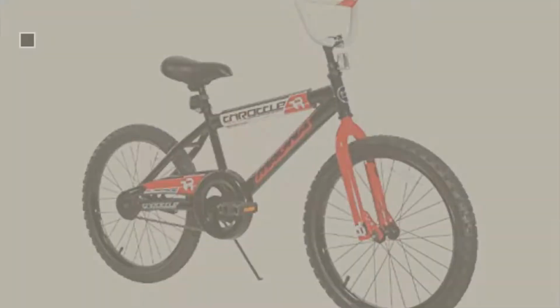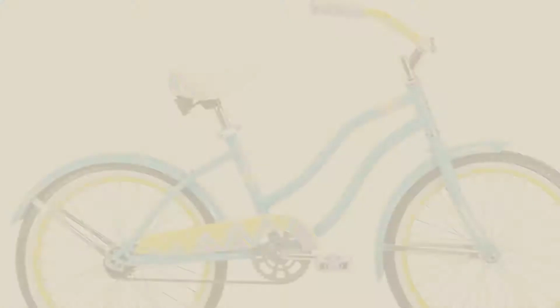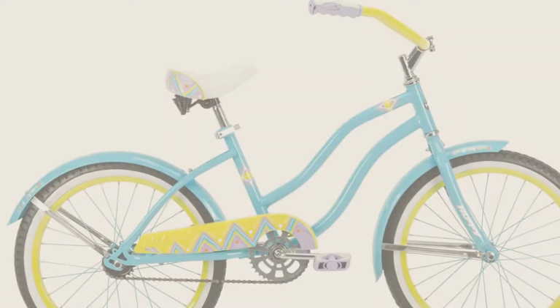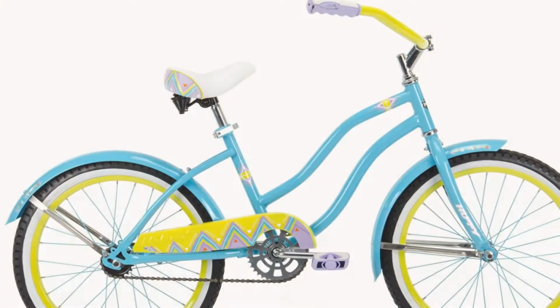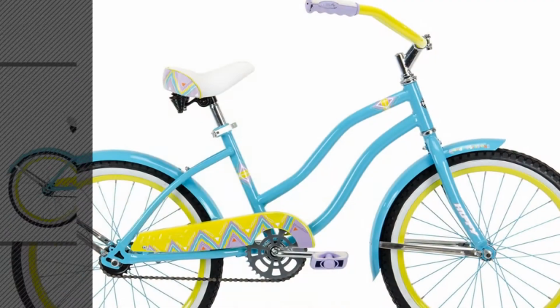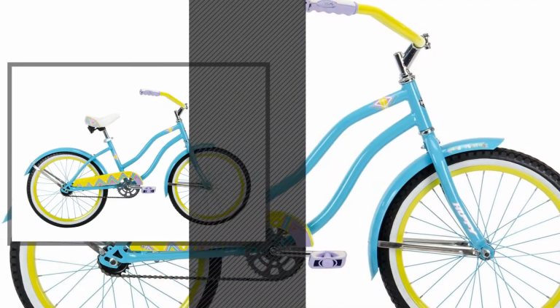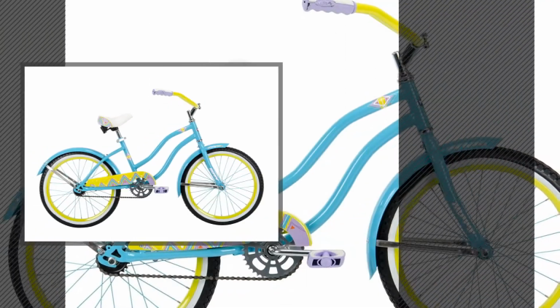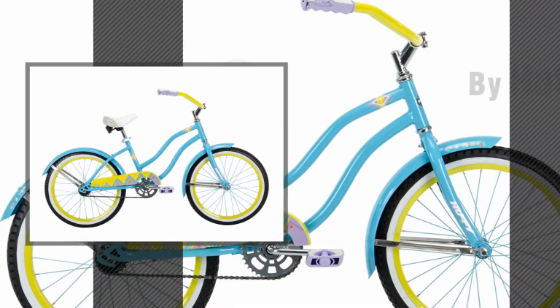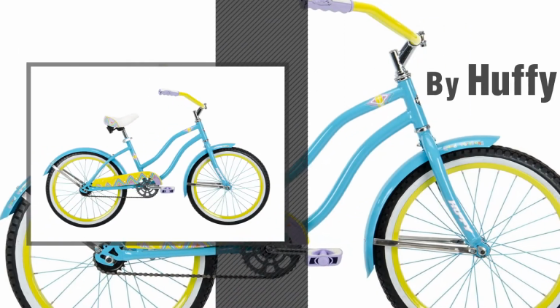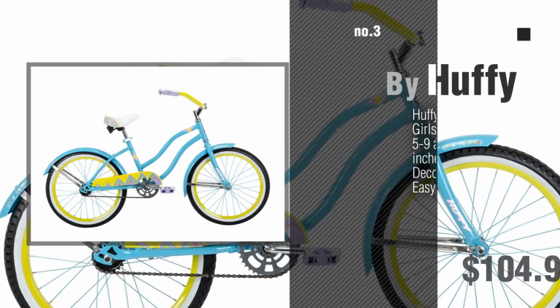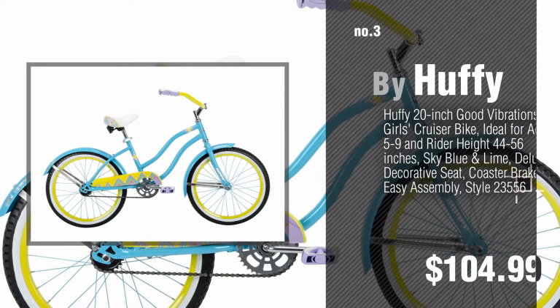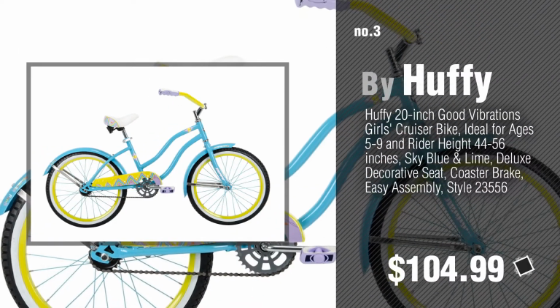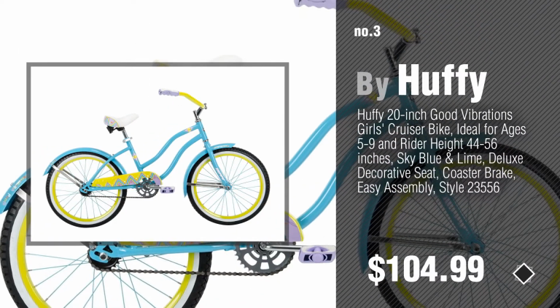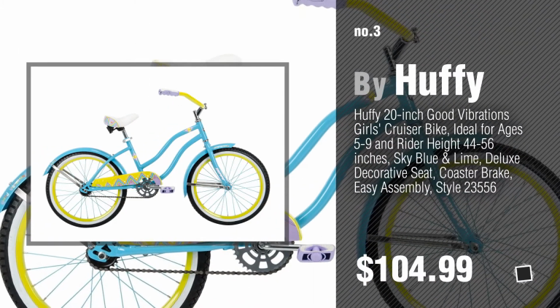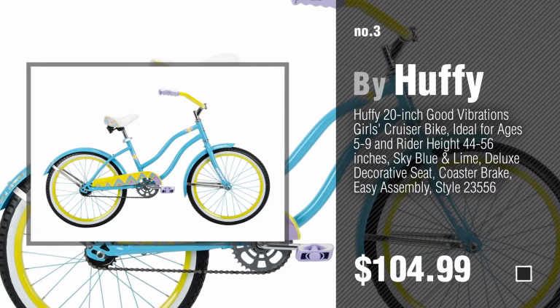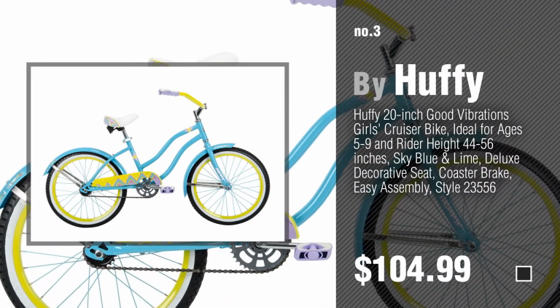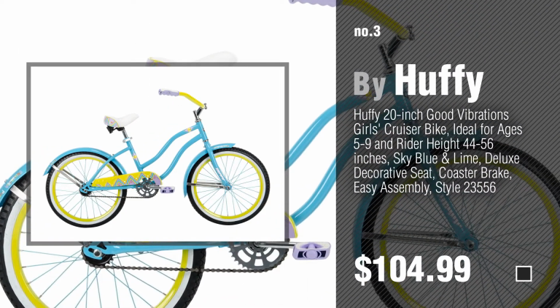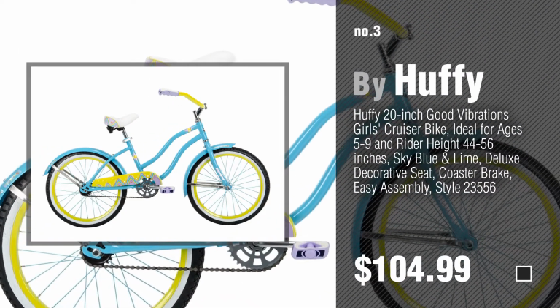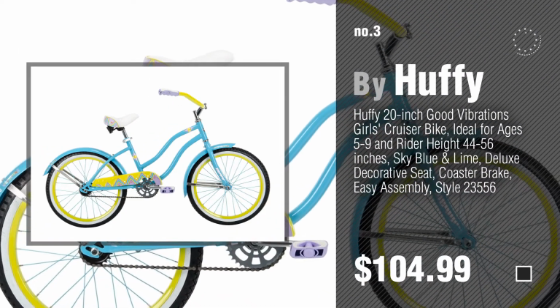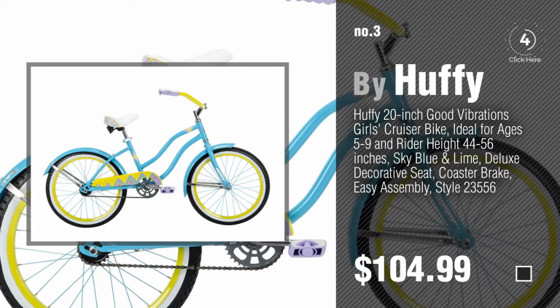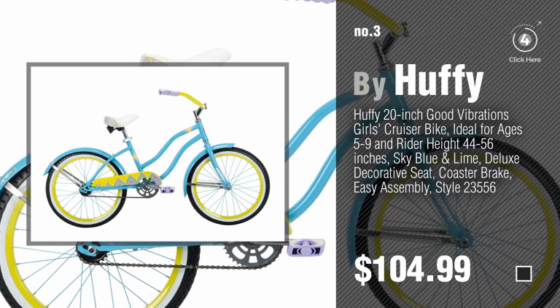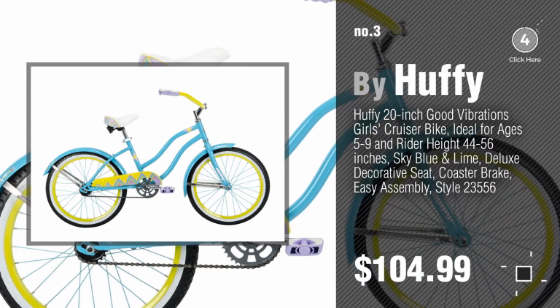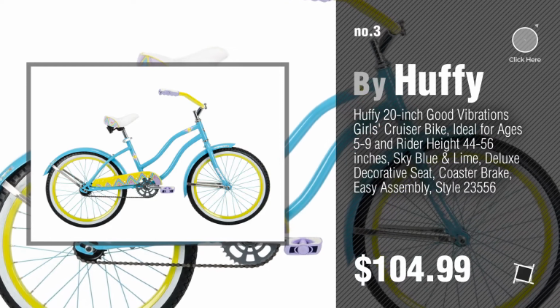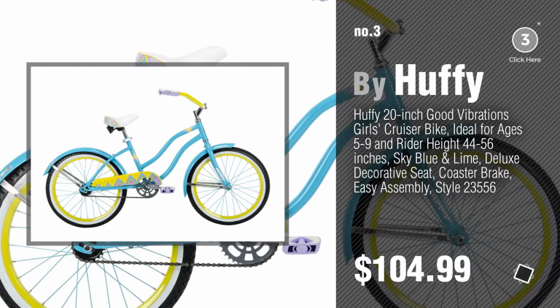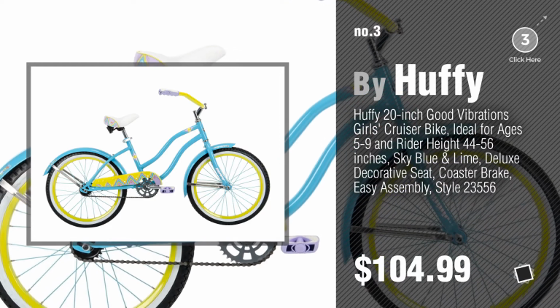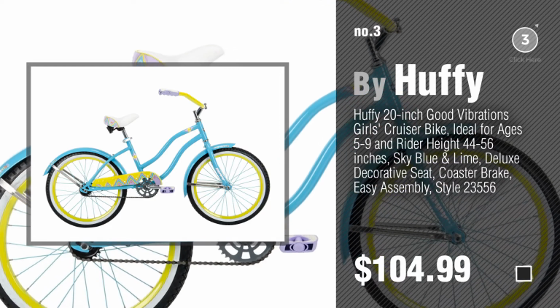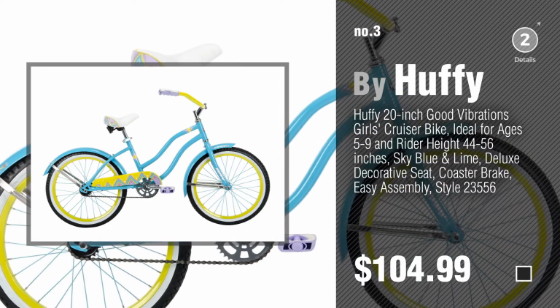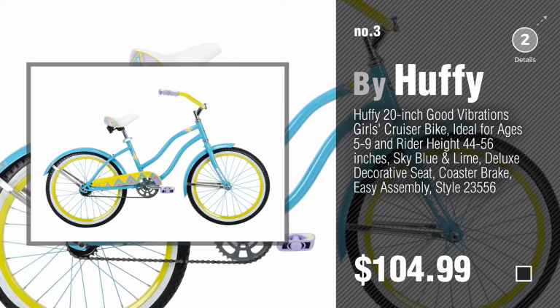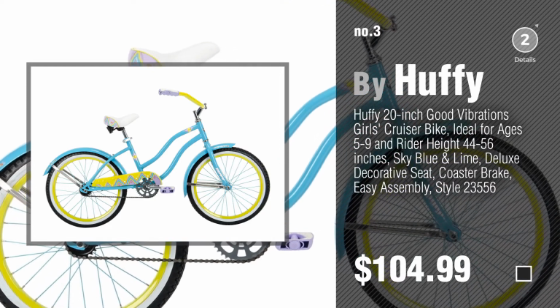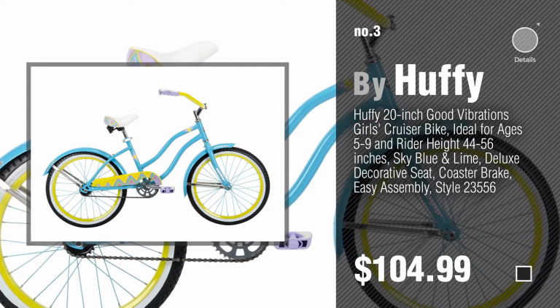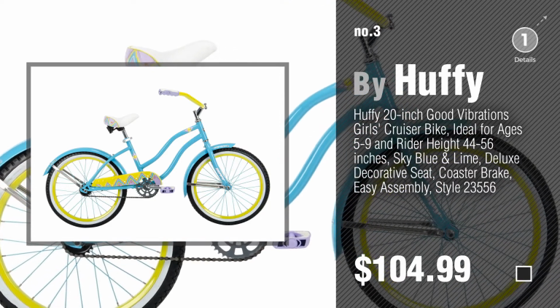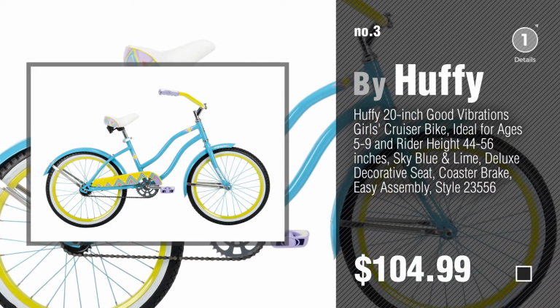Number 3, by Huffy. For more details about these great kids bikes, just click this circle.